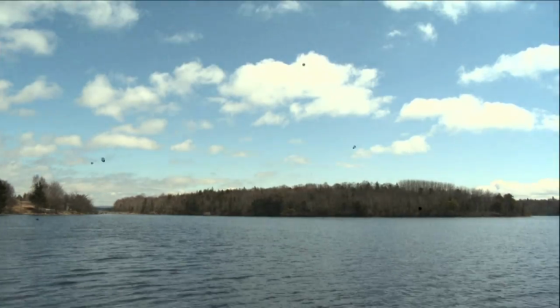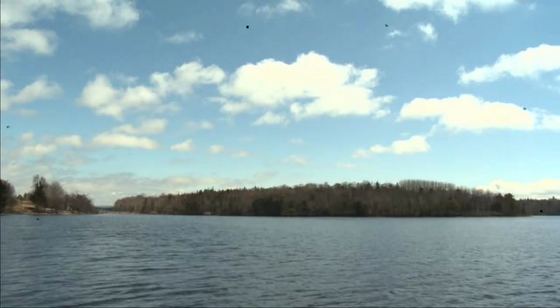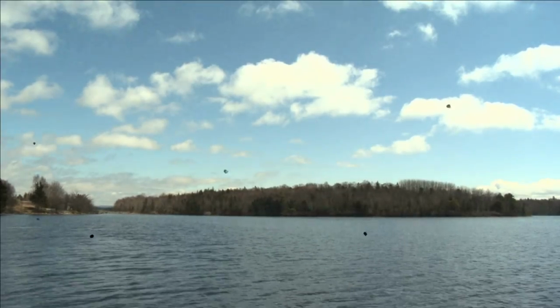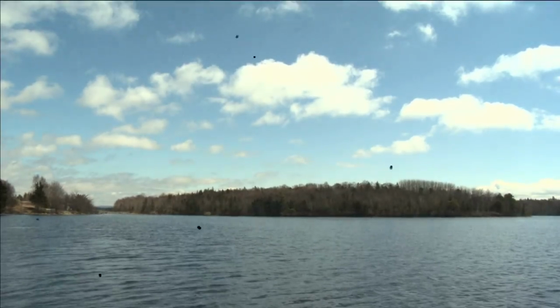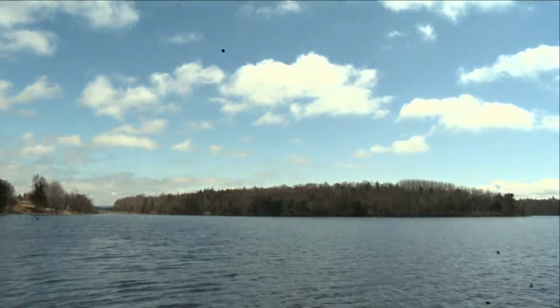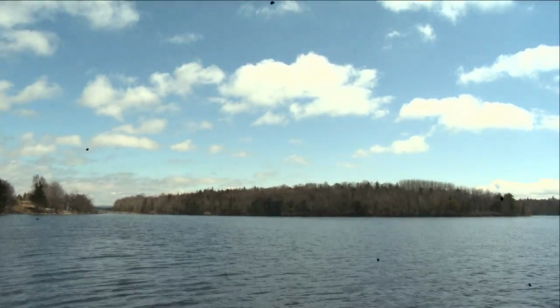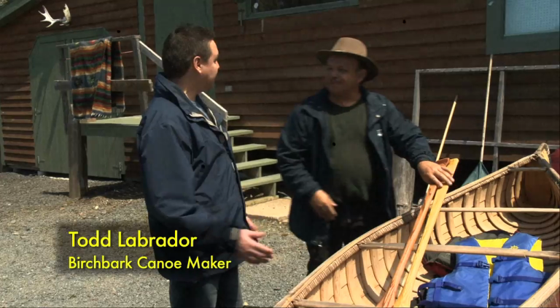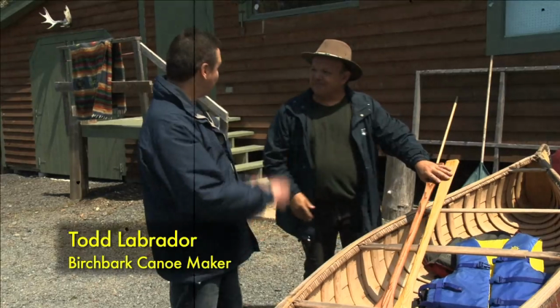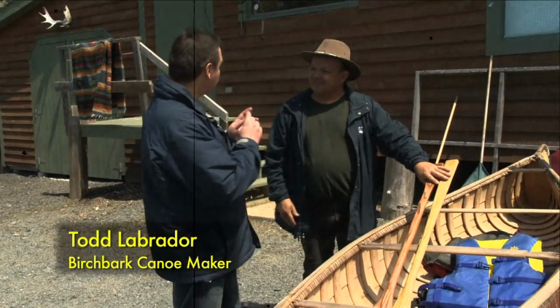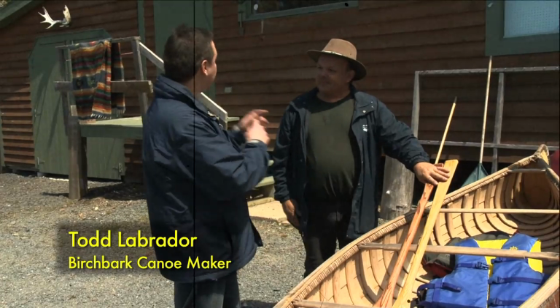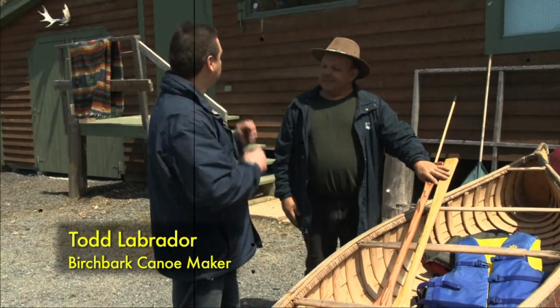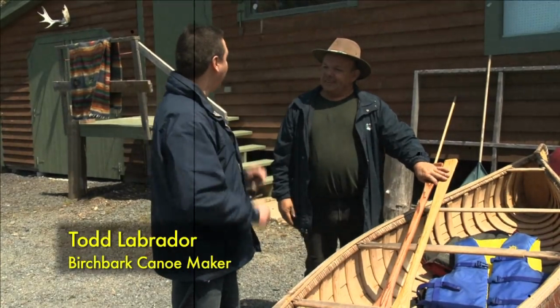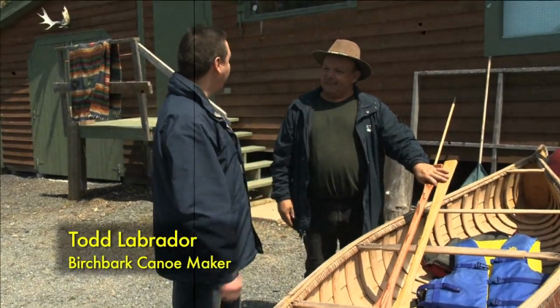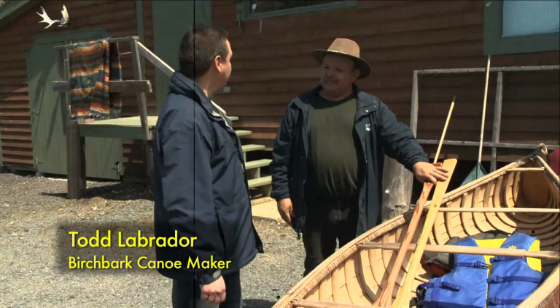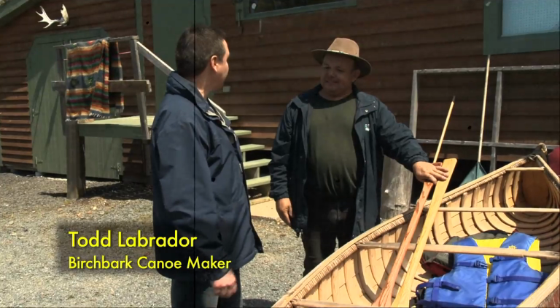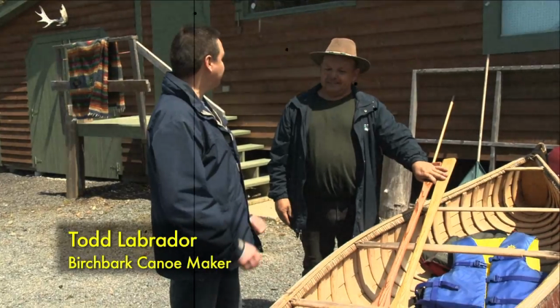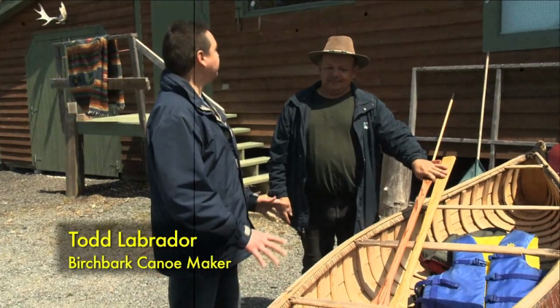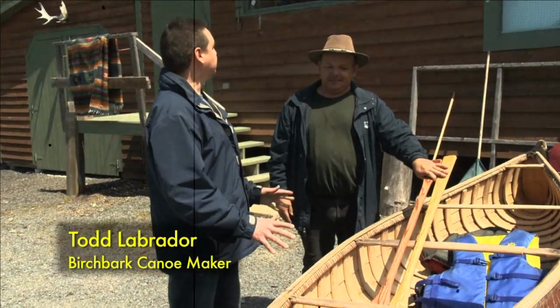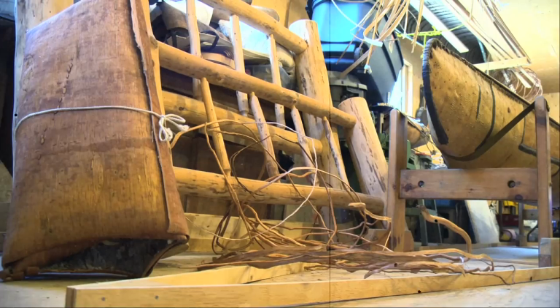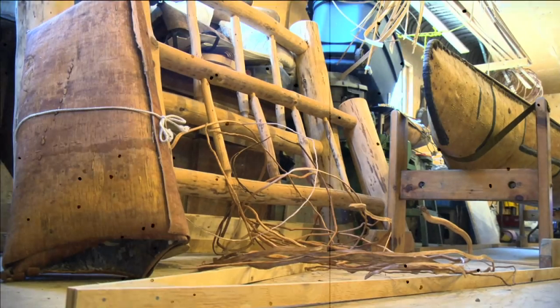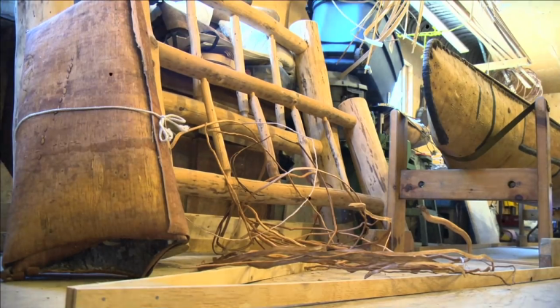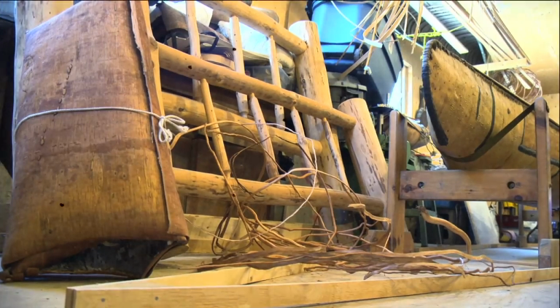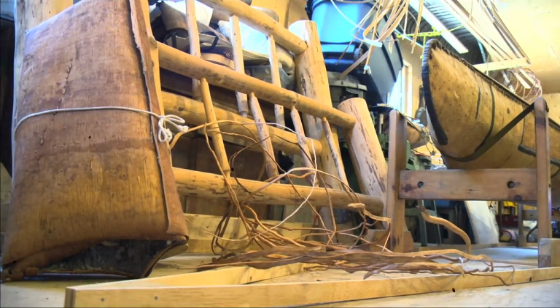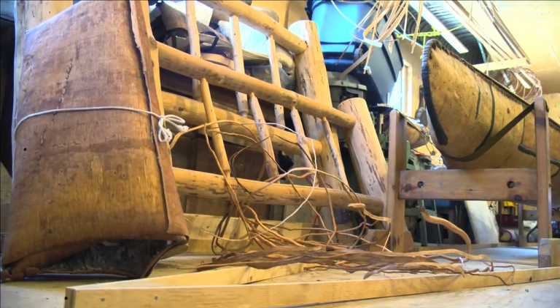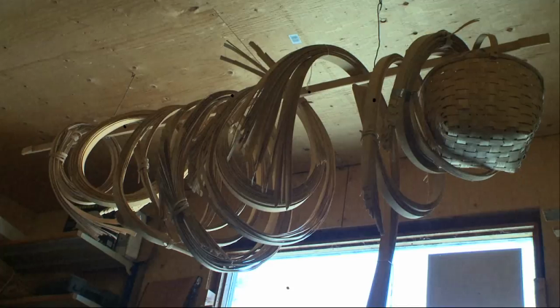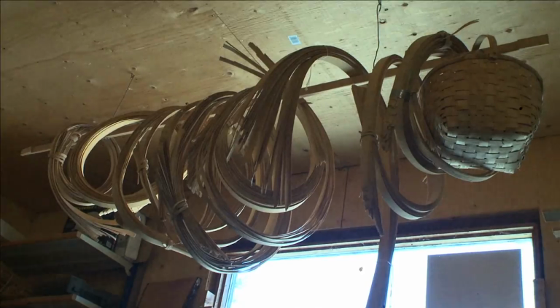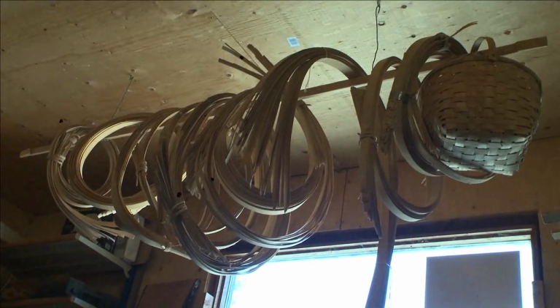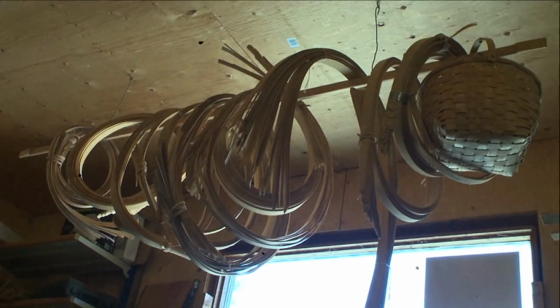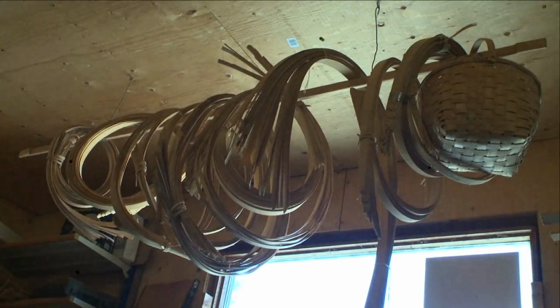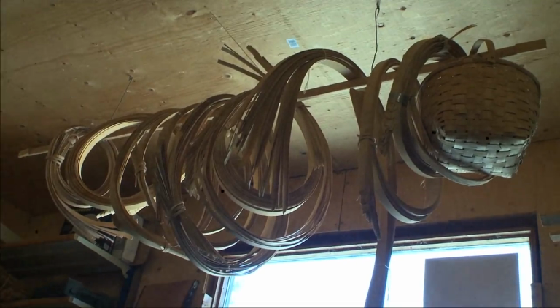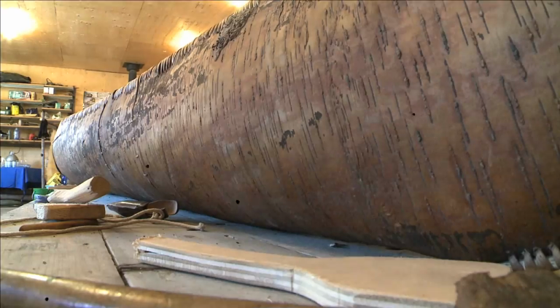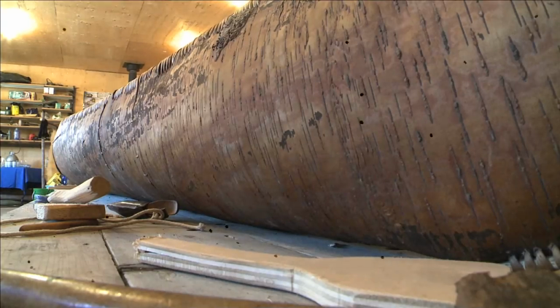I must be in the right place and you must be Todd Labrador, the famous birch bark canoe maker. Would you like to see my shop? Love to.